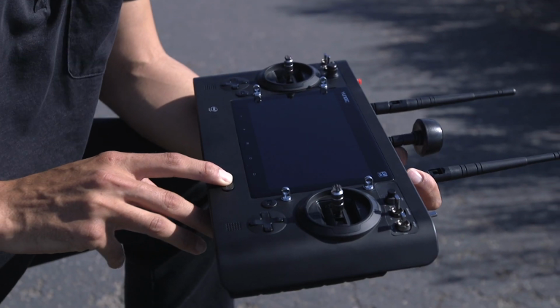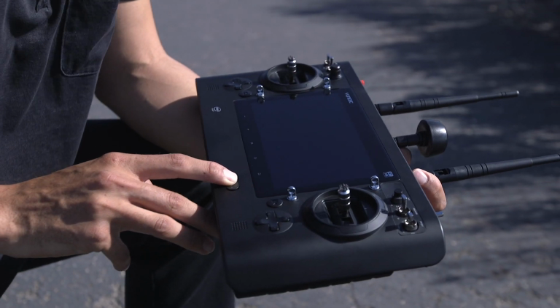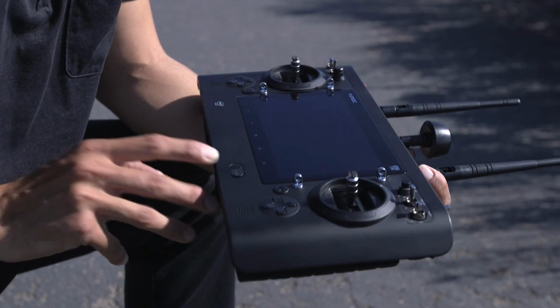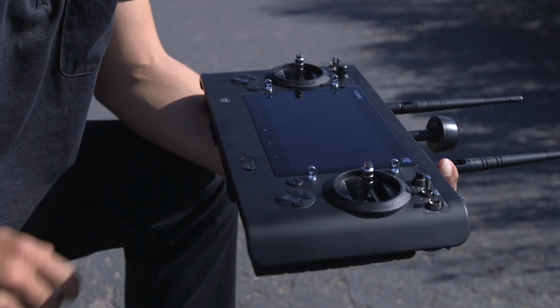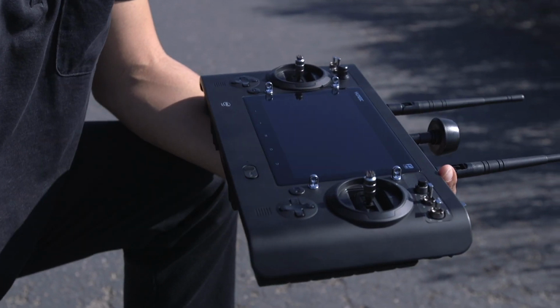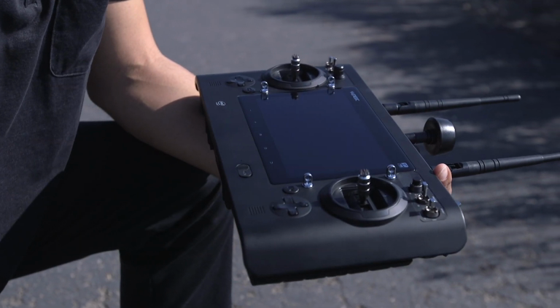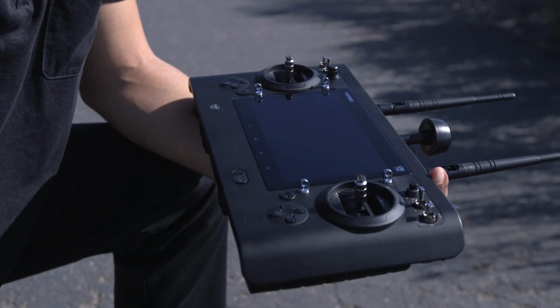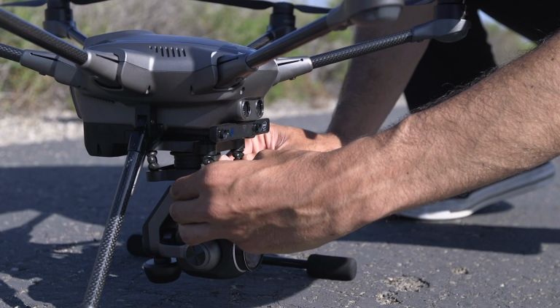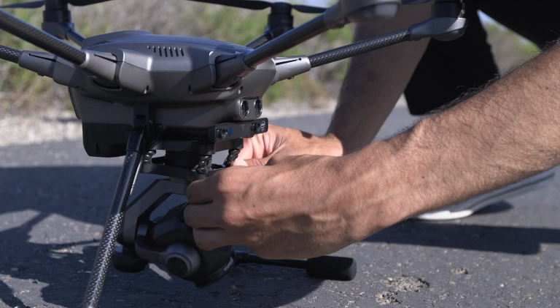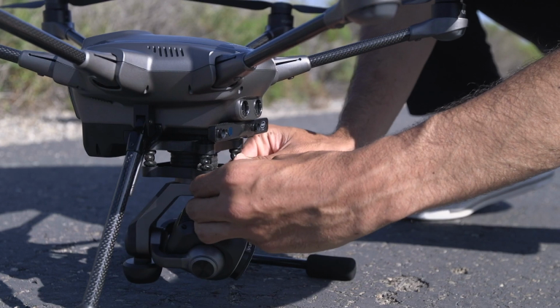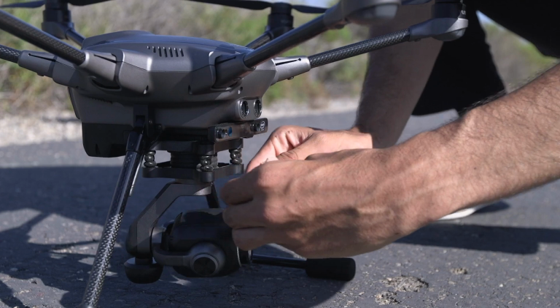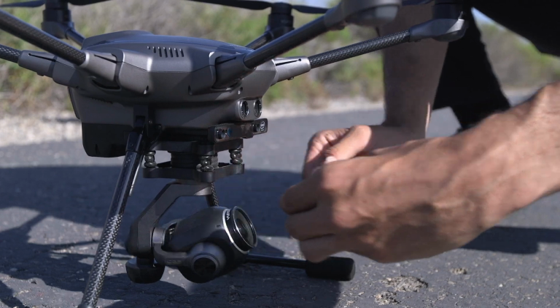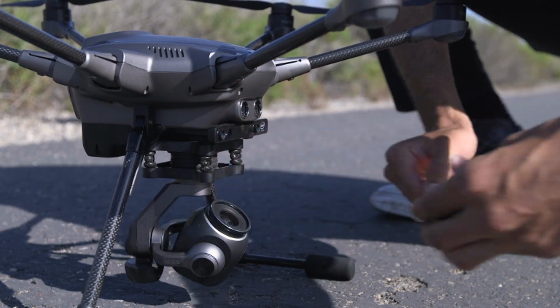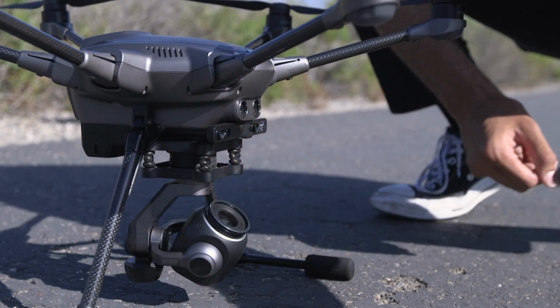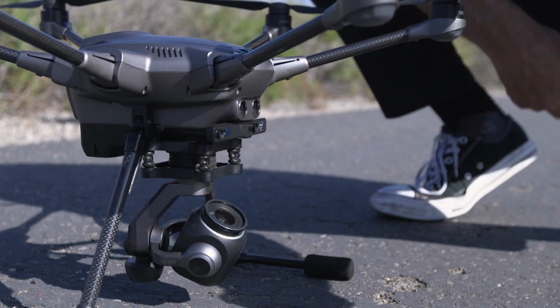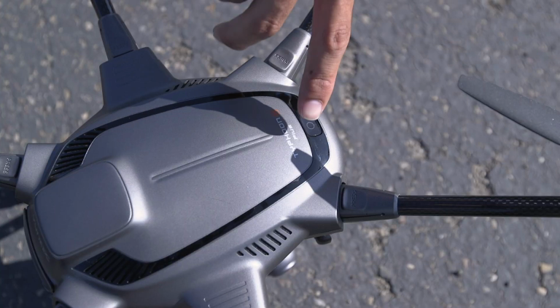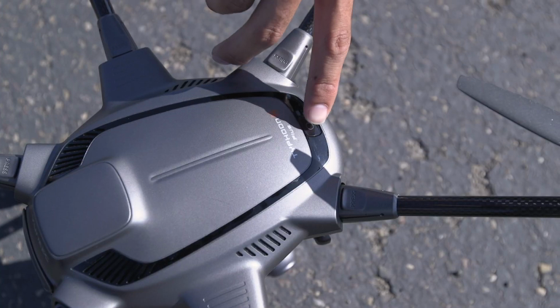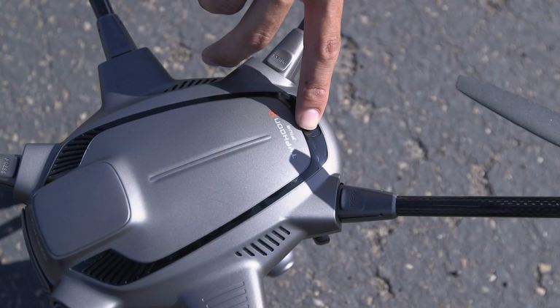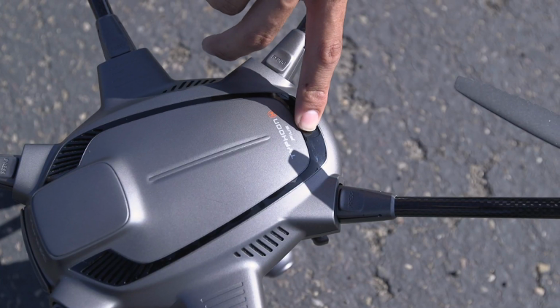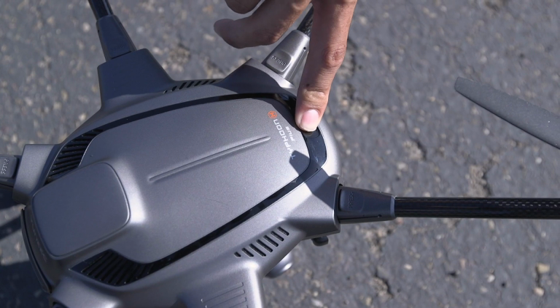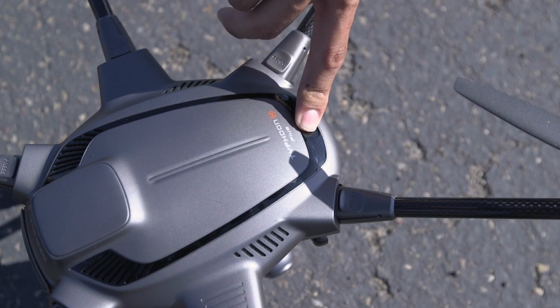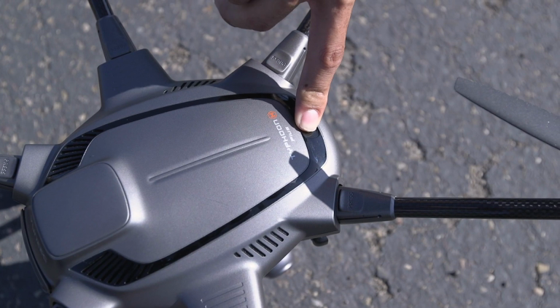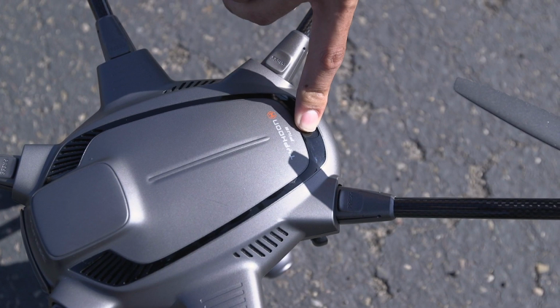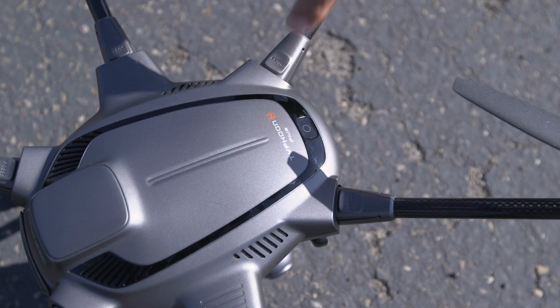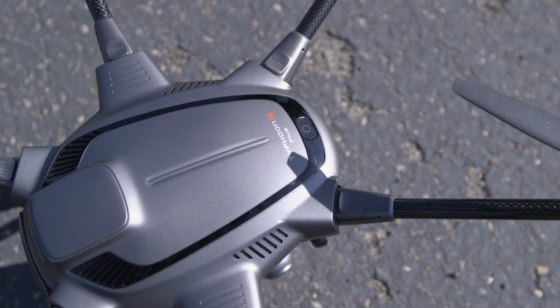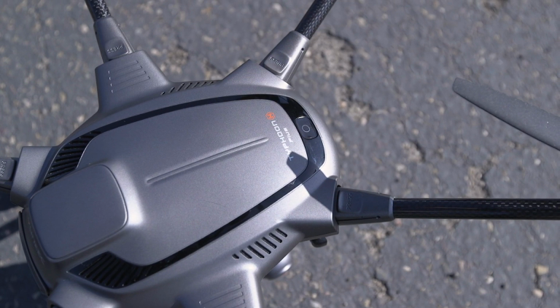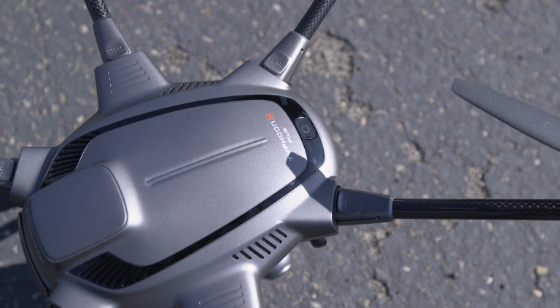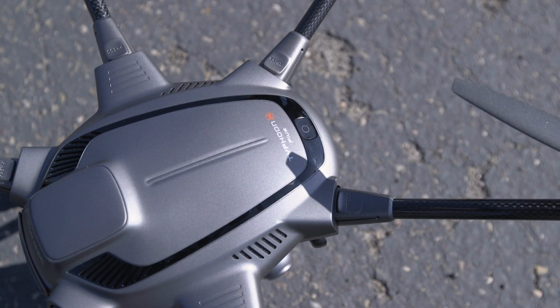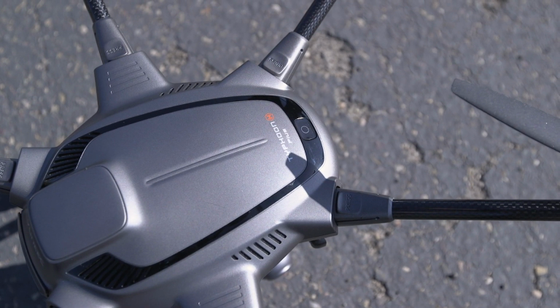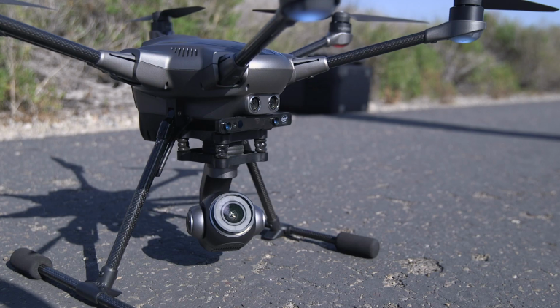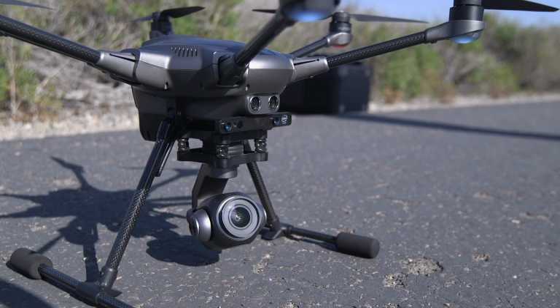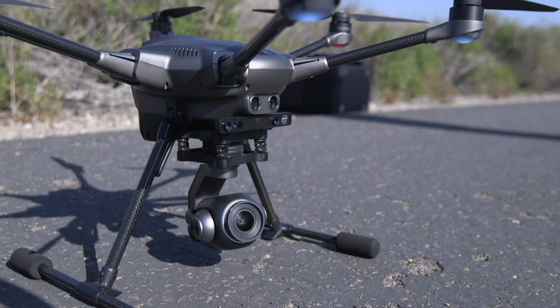When the main screen loads, hold down the power button on the Typhoon H-Plus for a few seconds until you hear a rising tone.